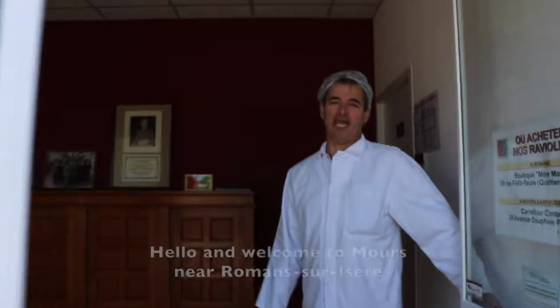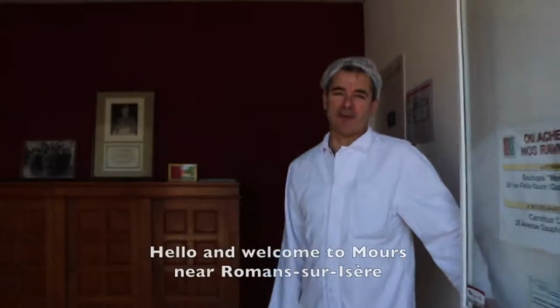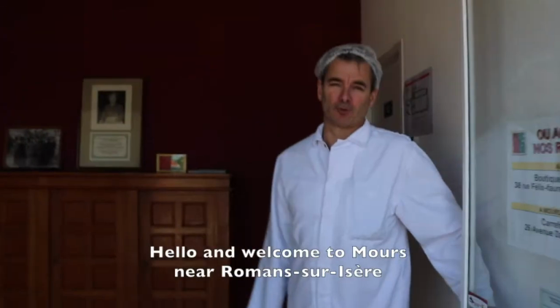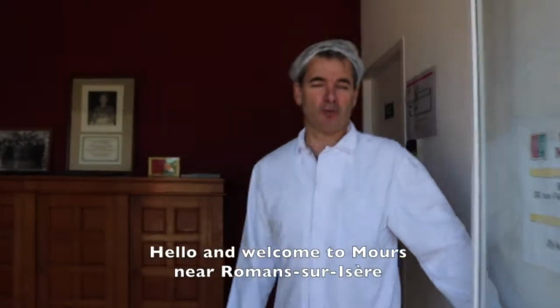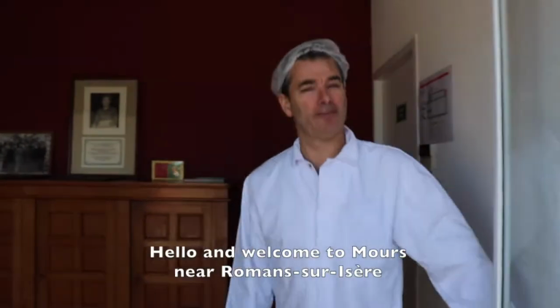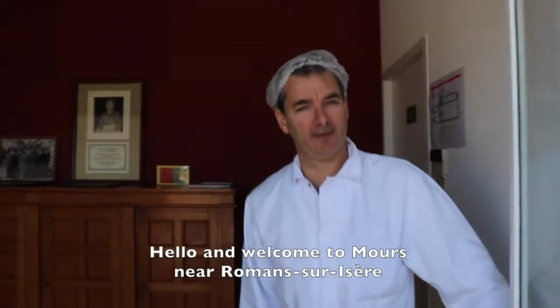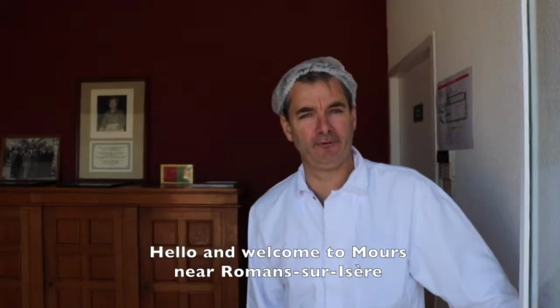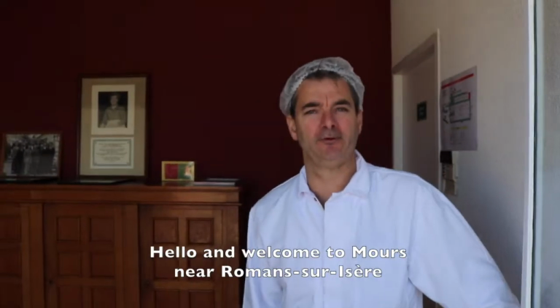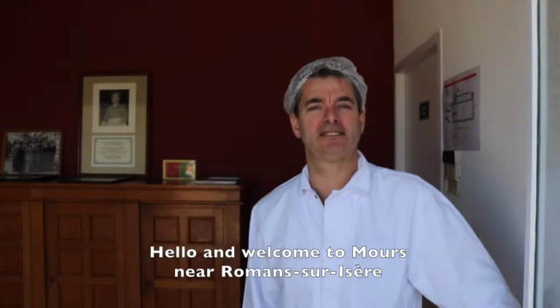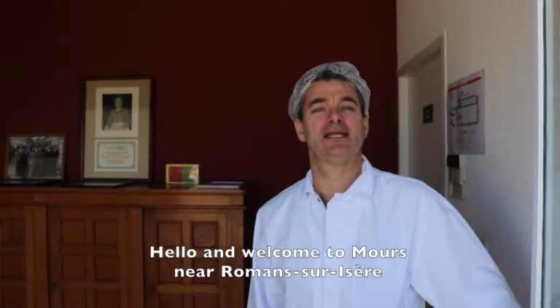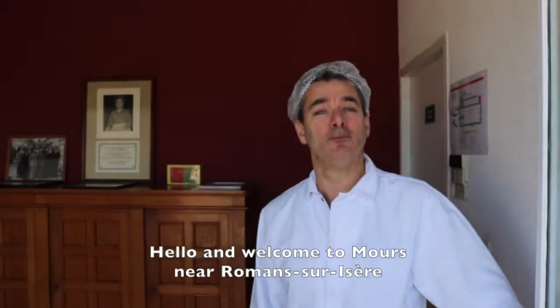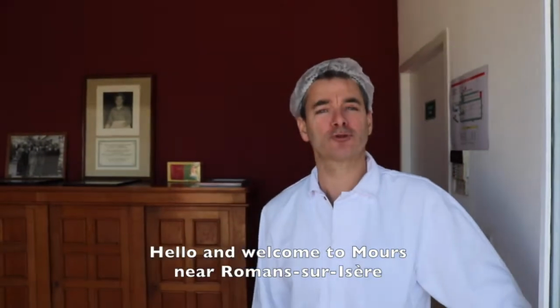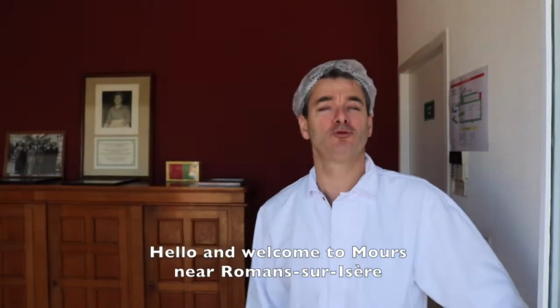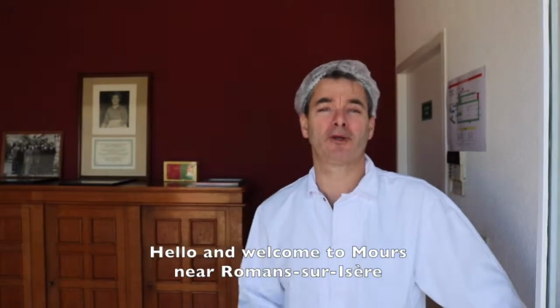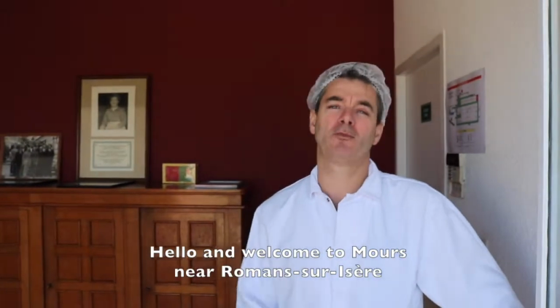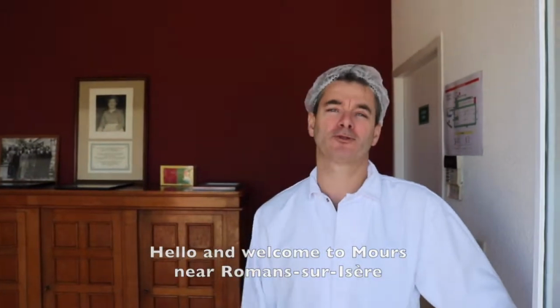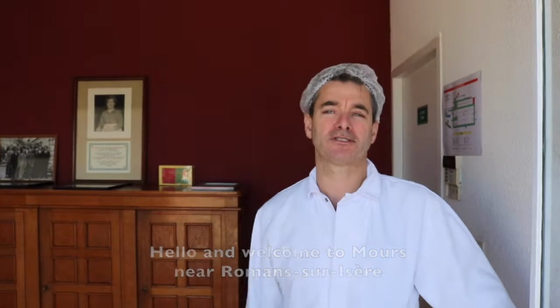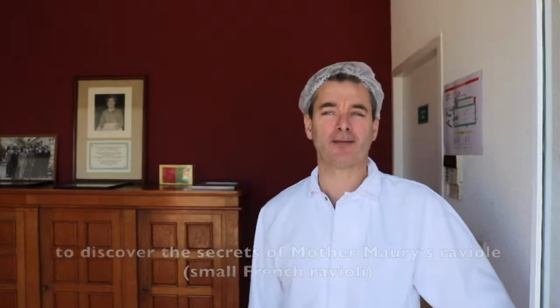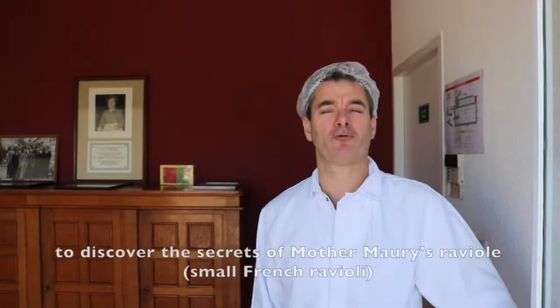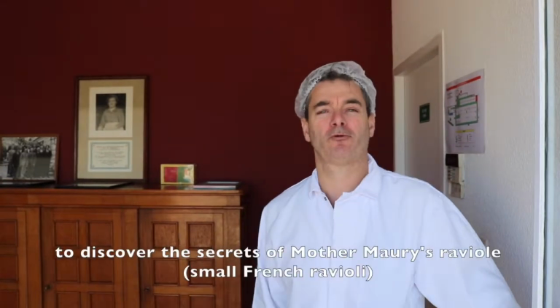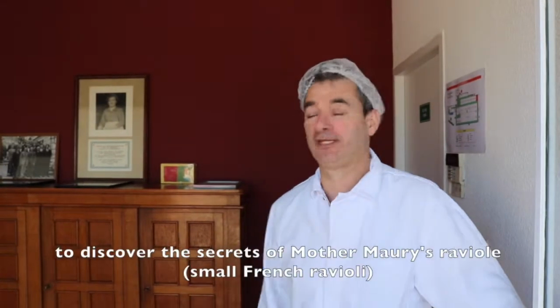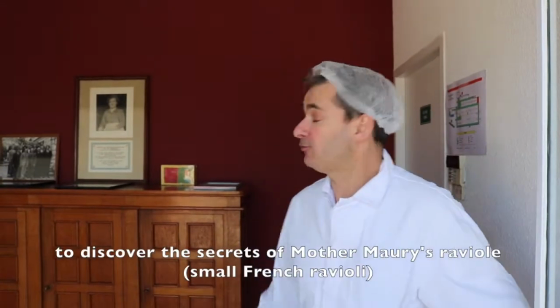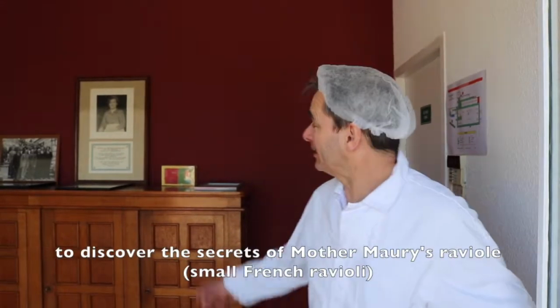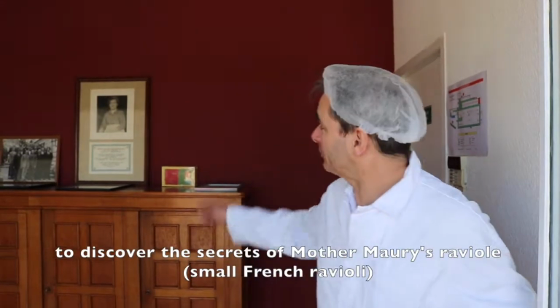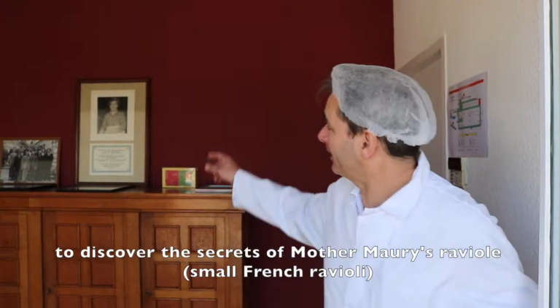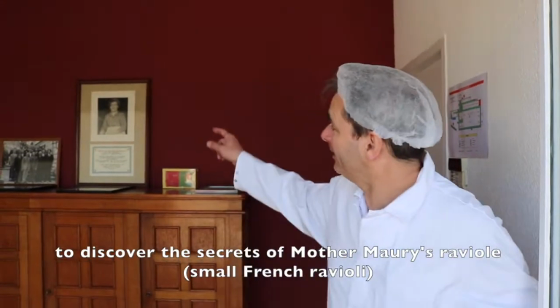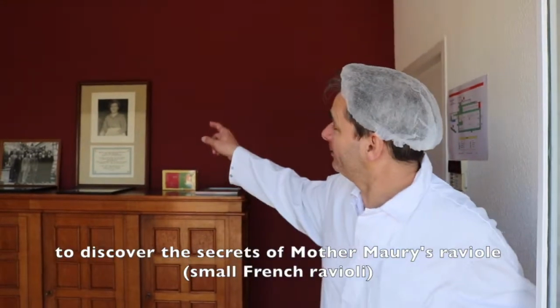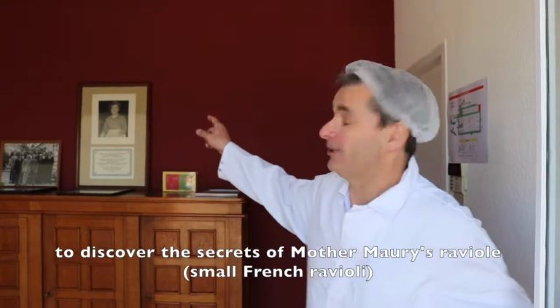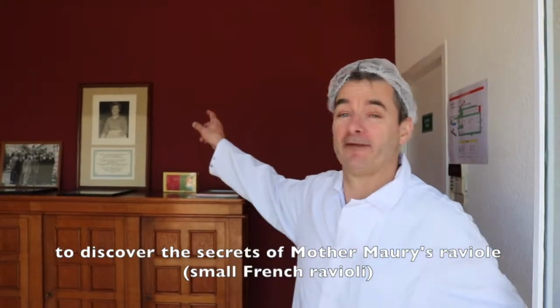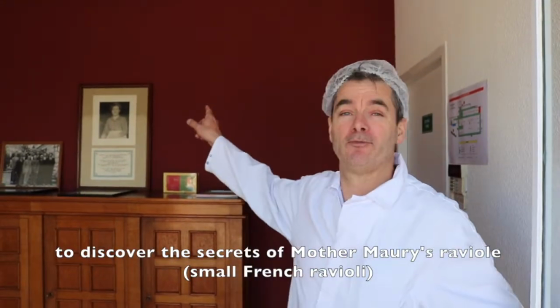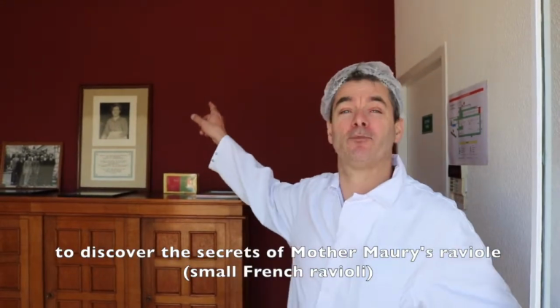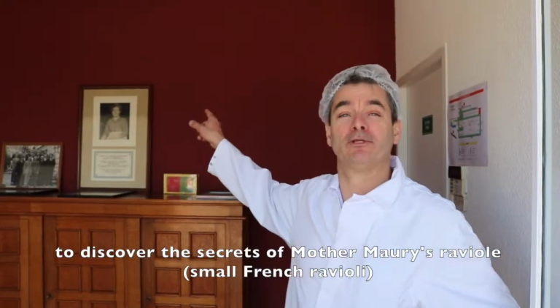Hello, welcome to Moors, close to Romans-sur-Isère, to discover the secrets of the Raviole Mermory.